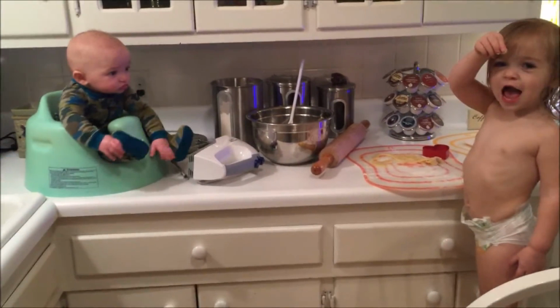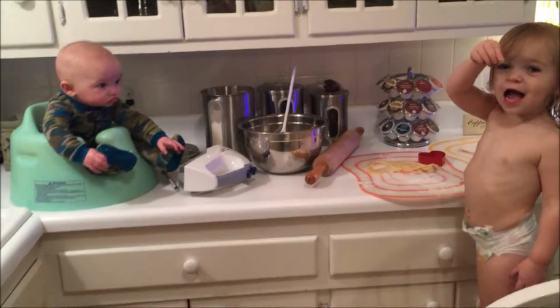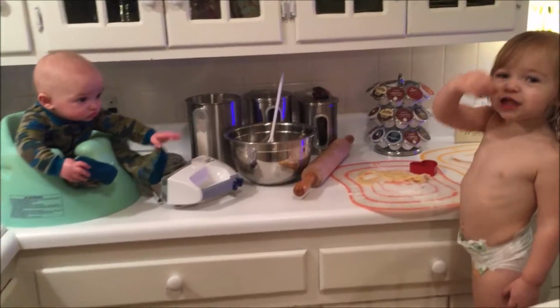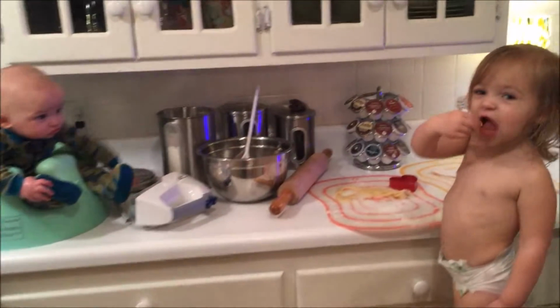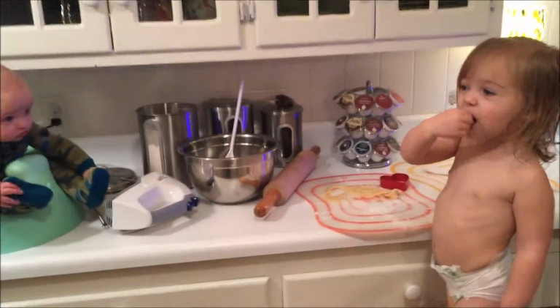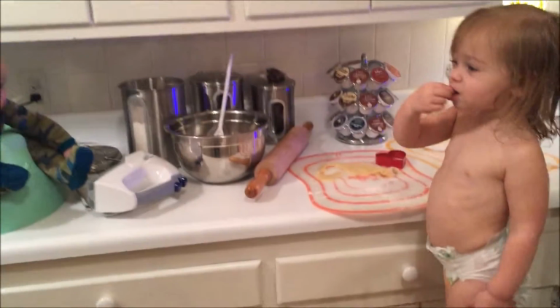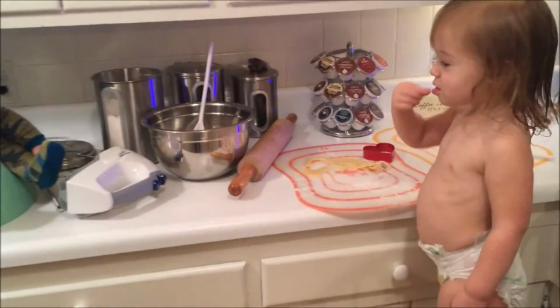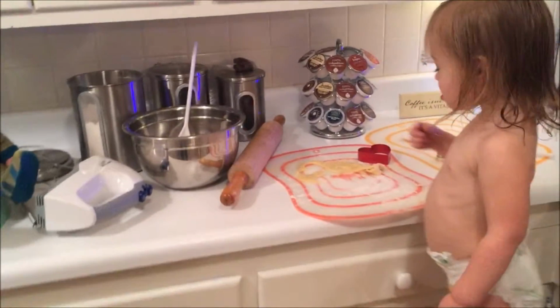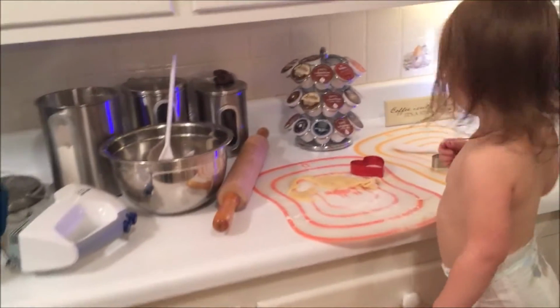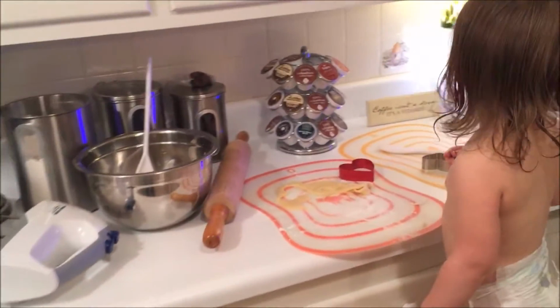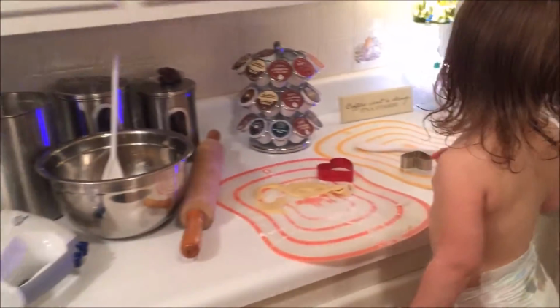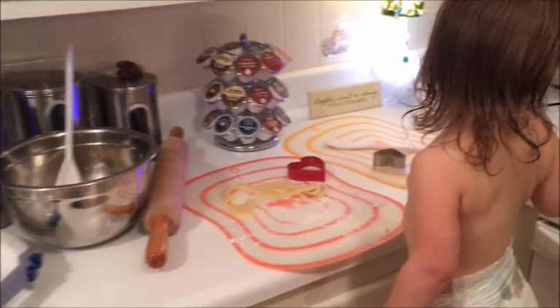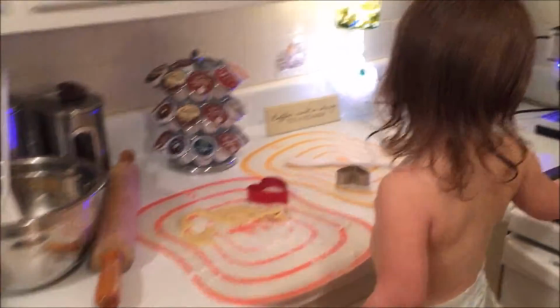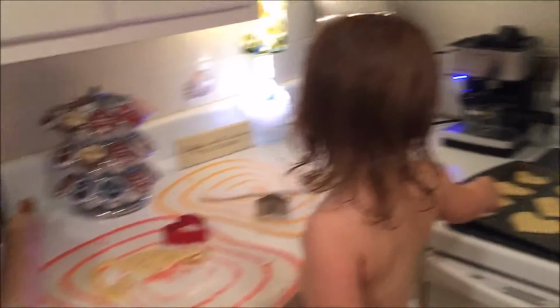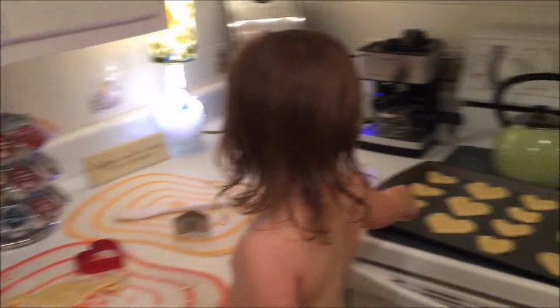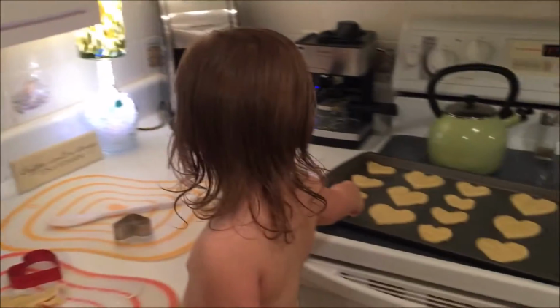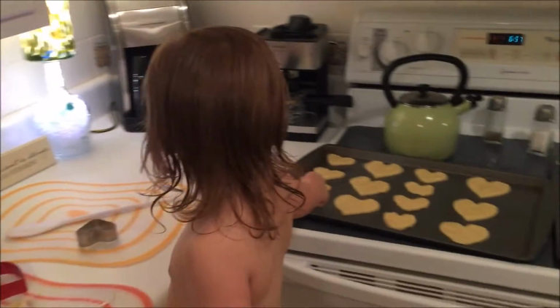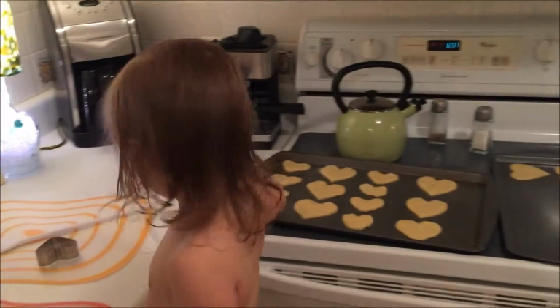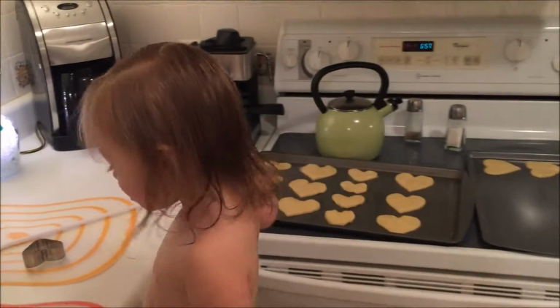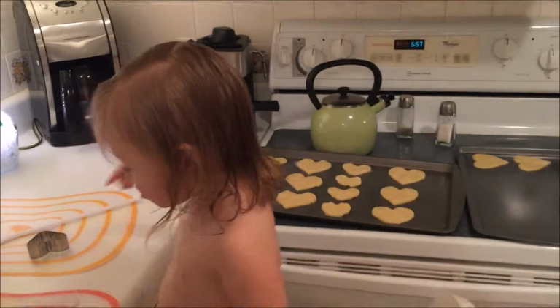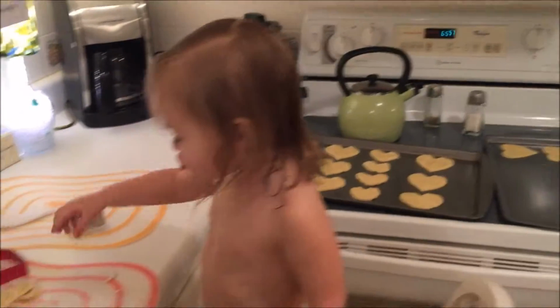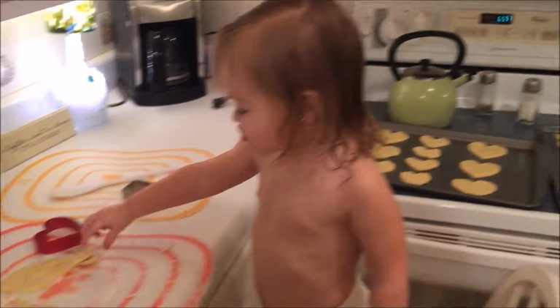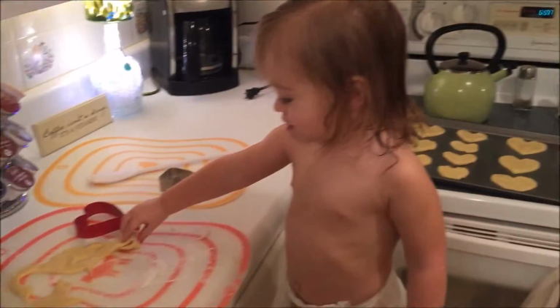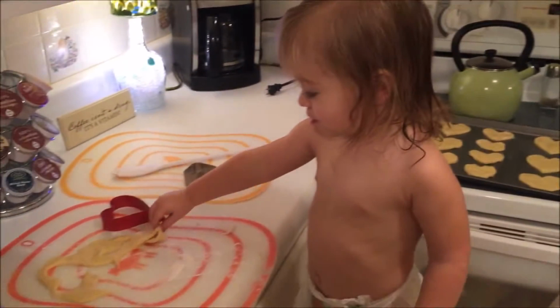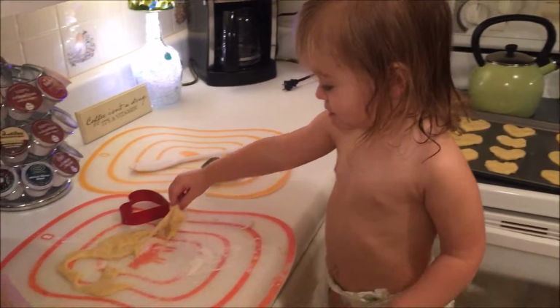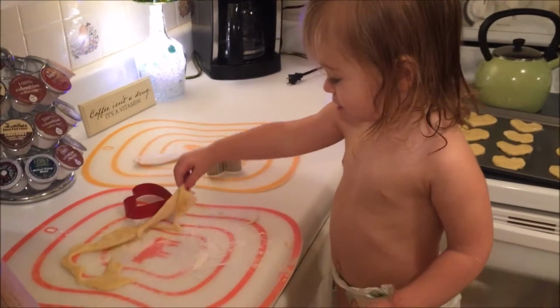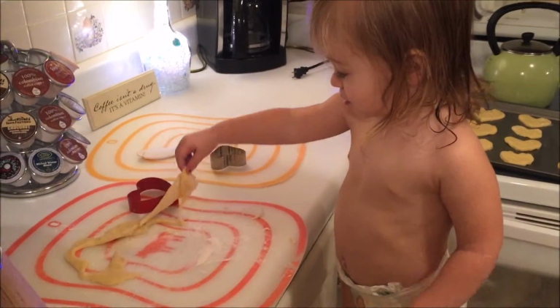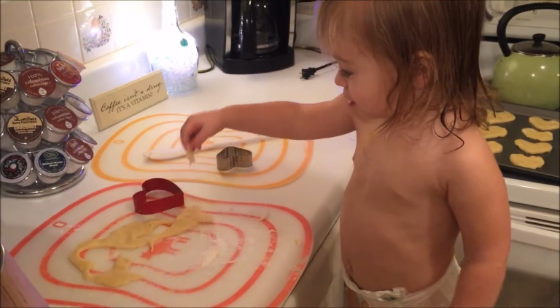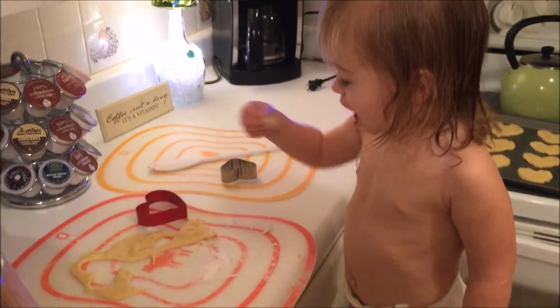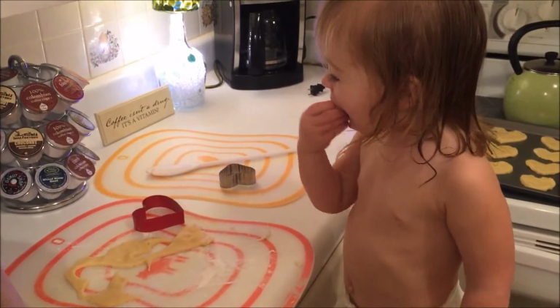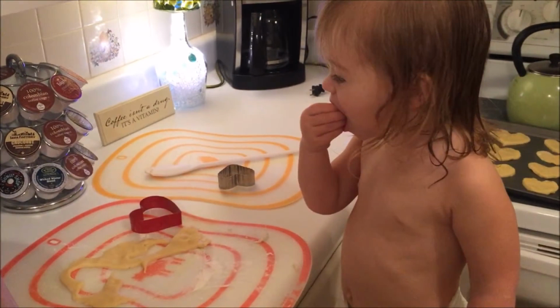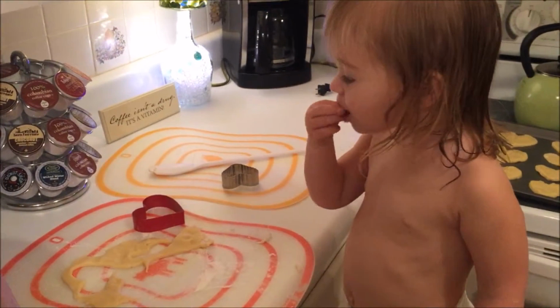What are you making? What is that? Cookies? Show me how you do it.